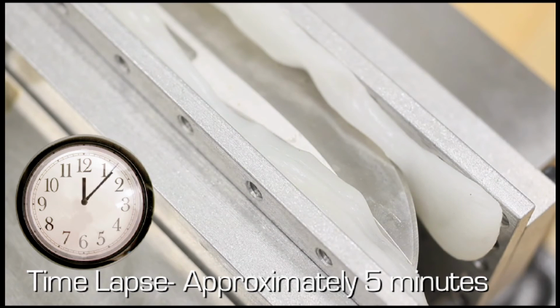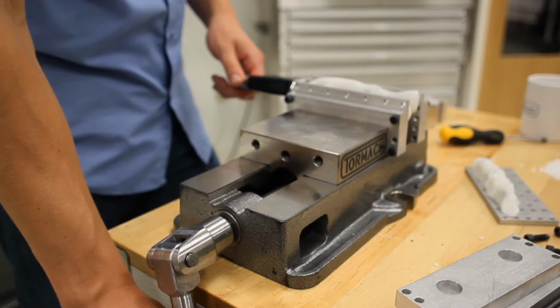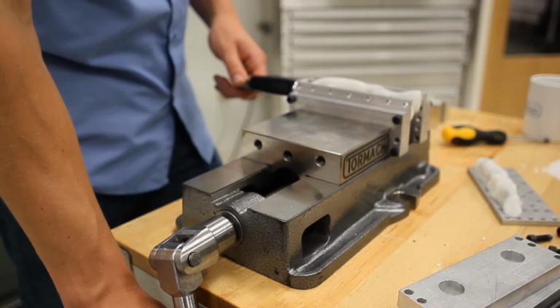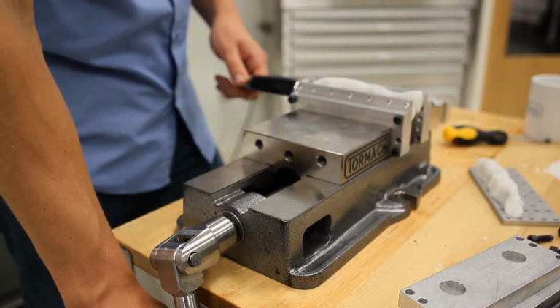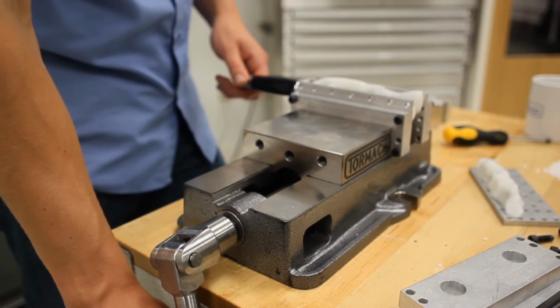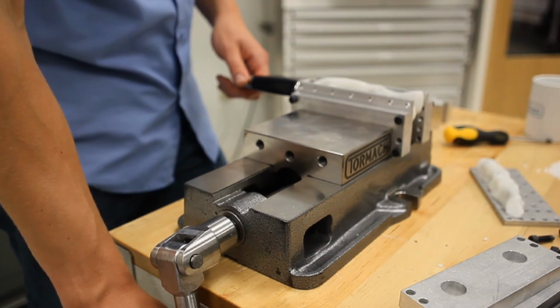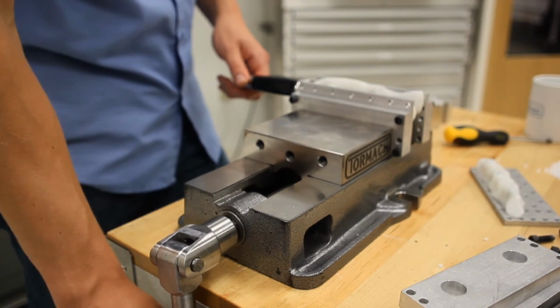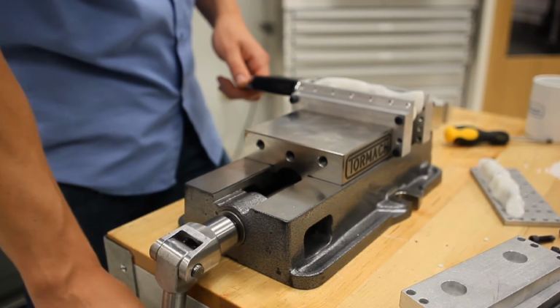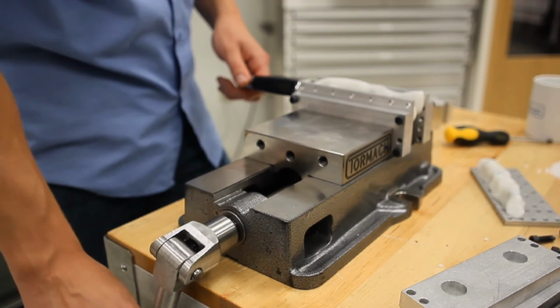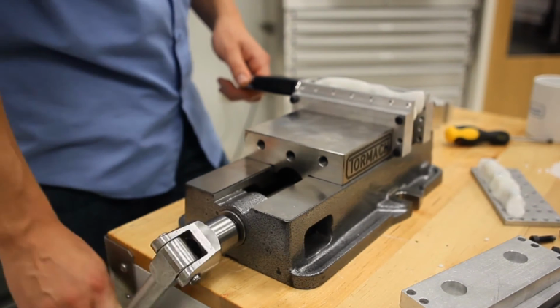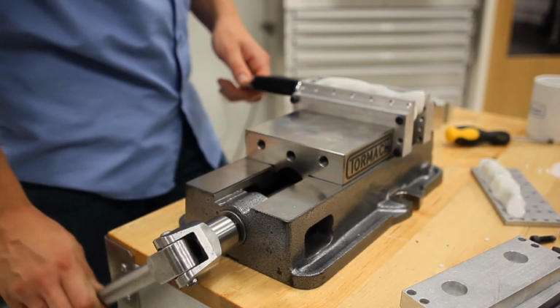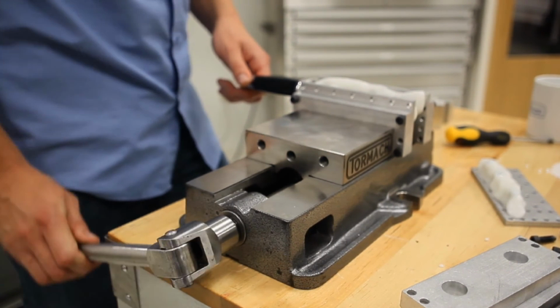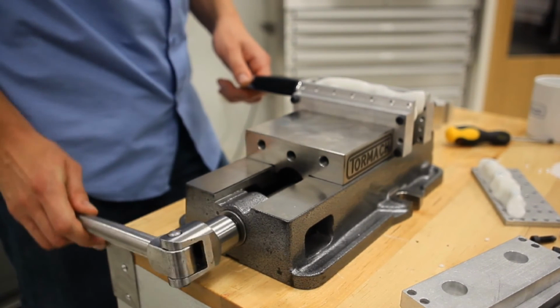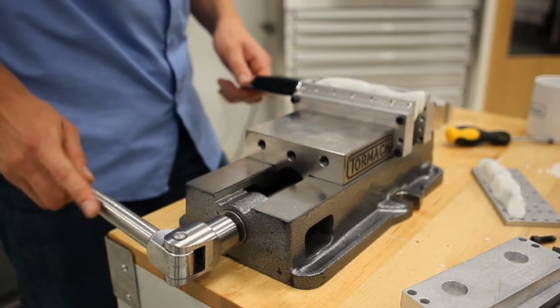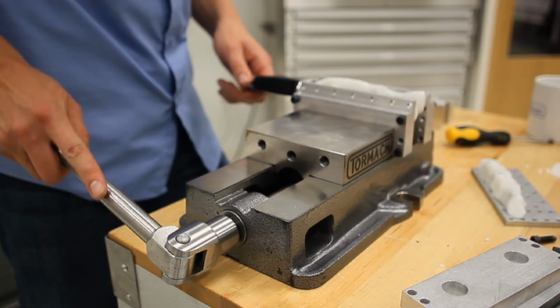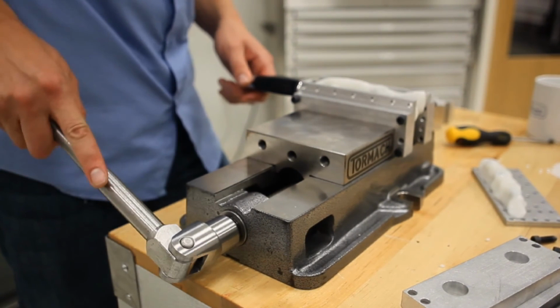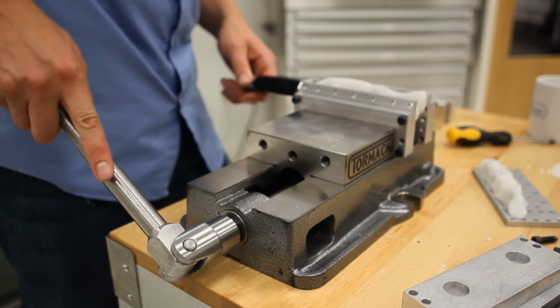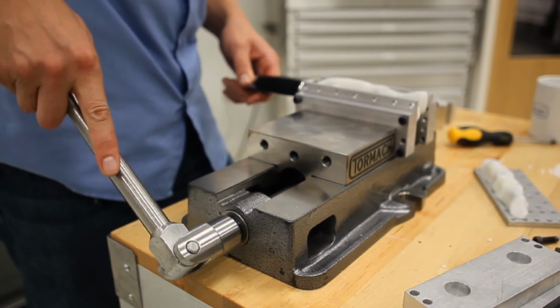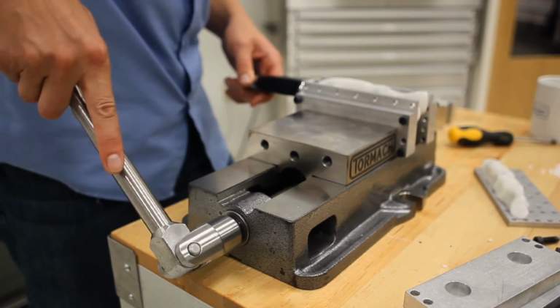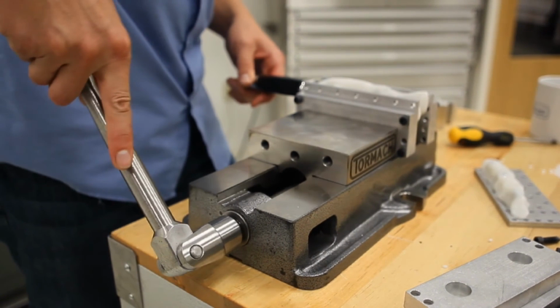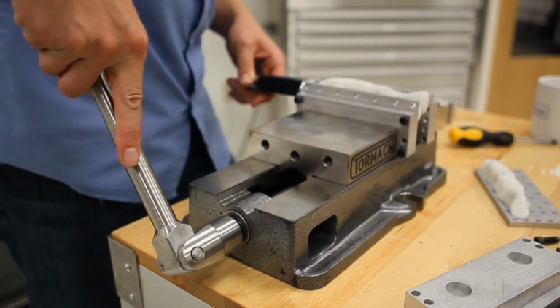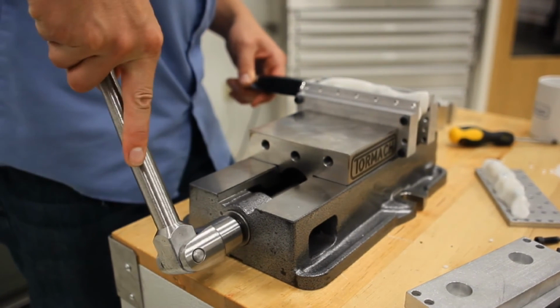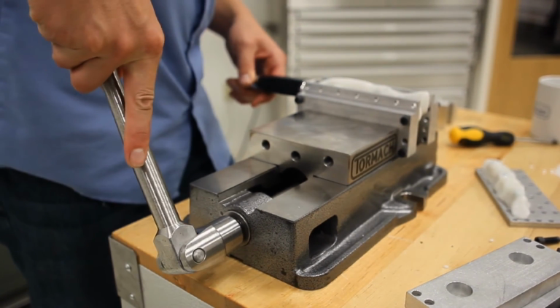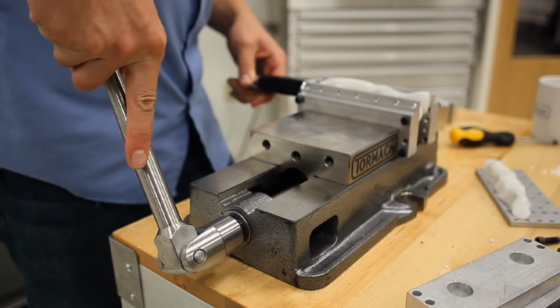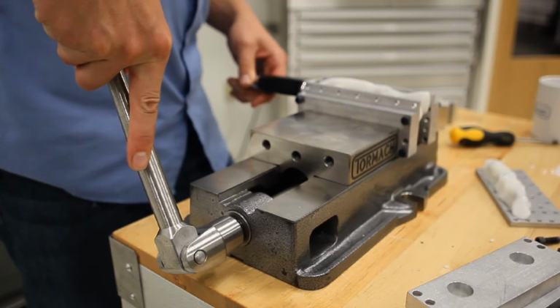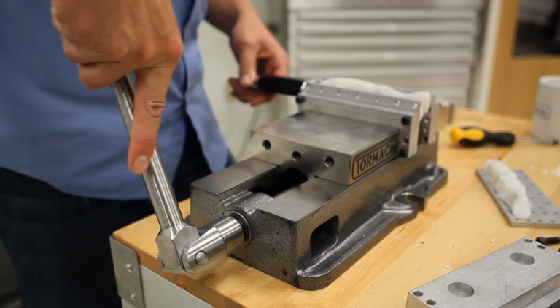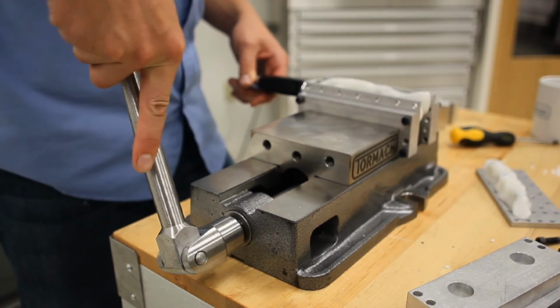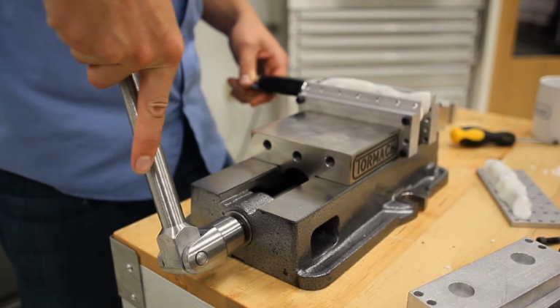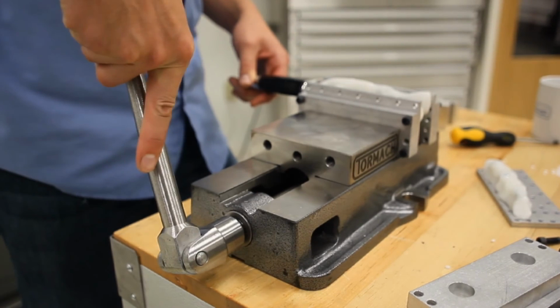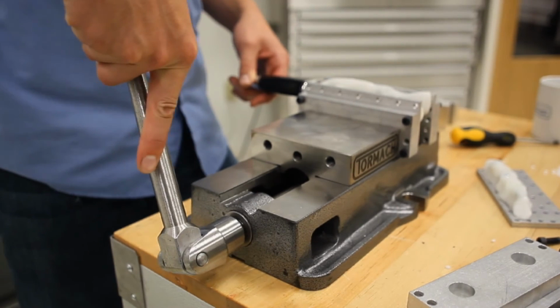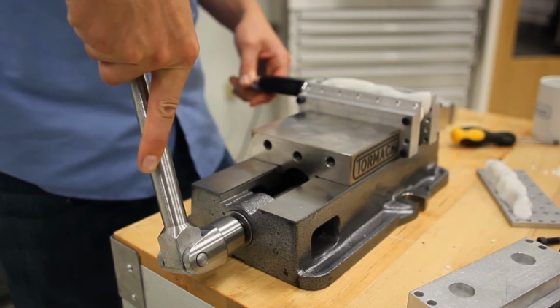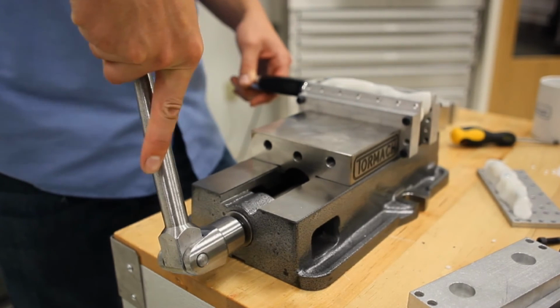Once the plastic has set, I'll just give it another quarter turn or so to really clamp down on that part.